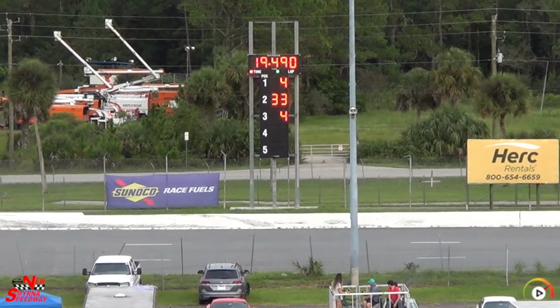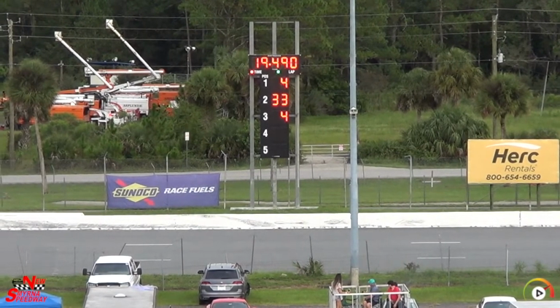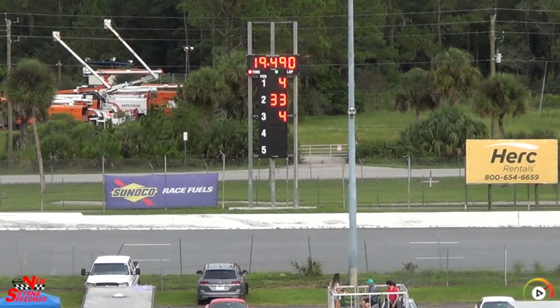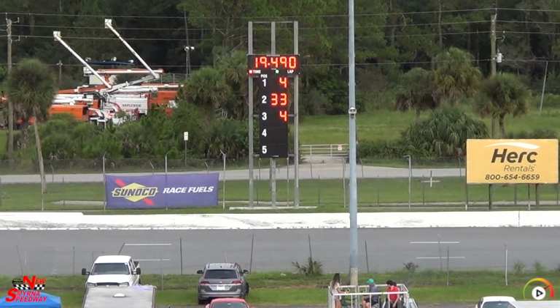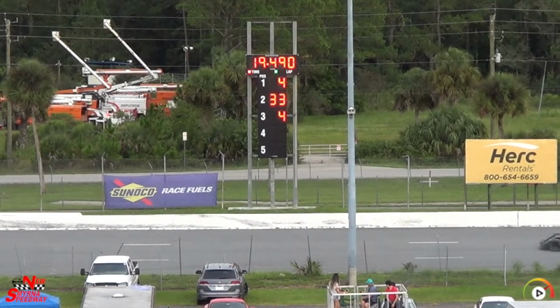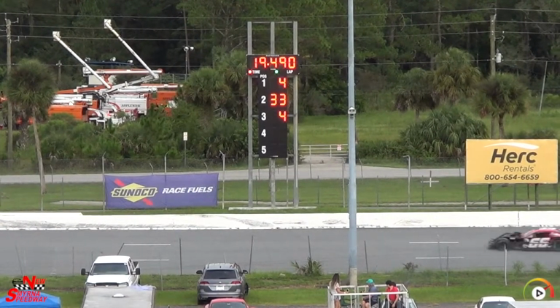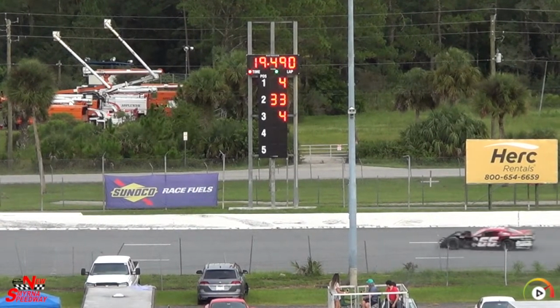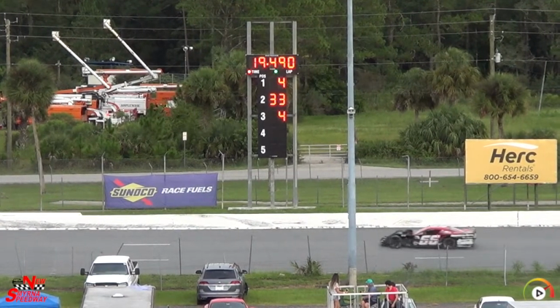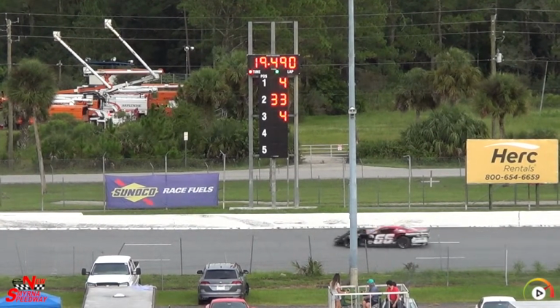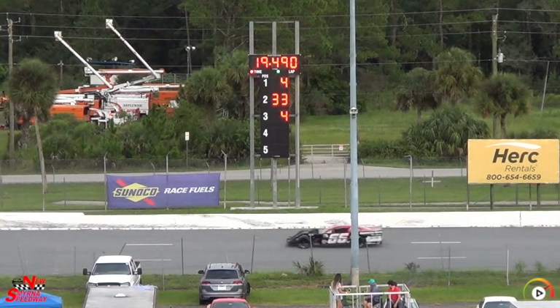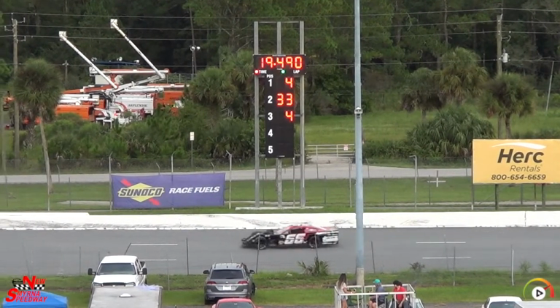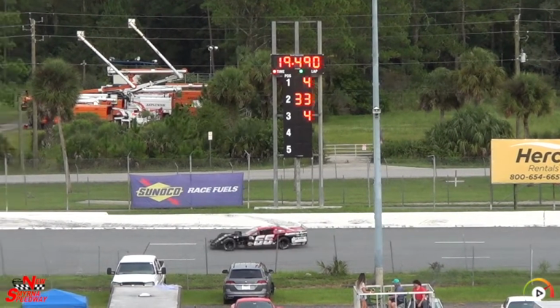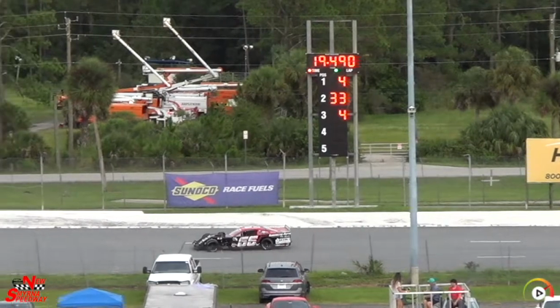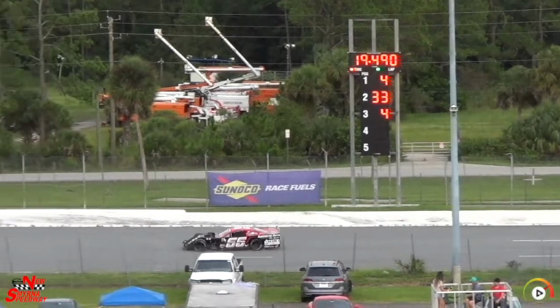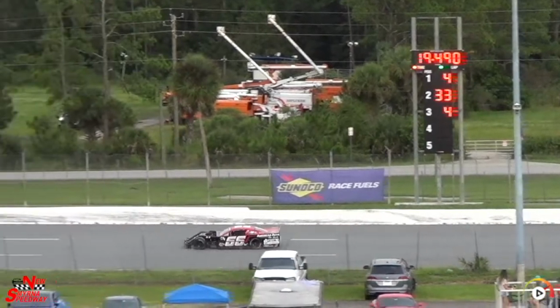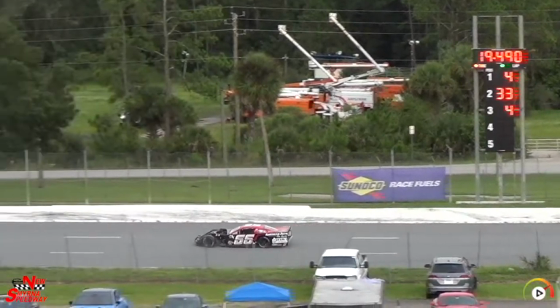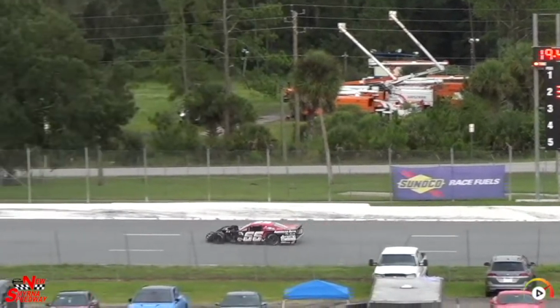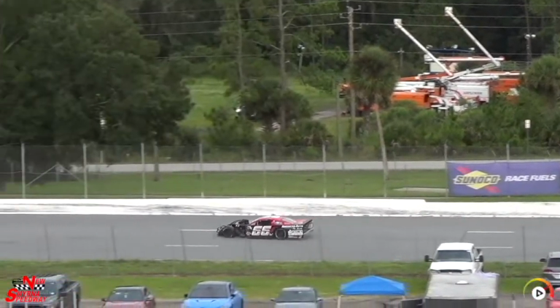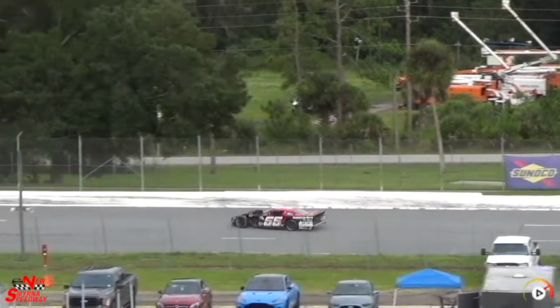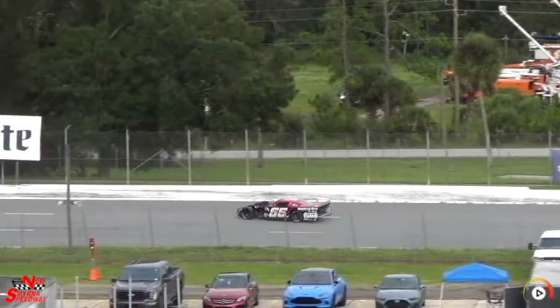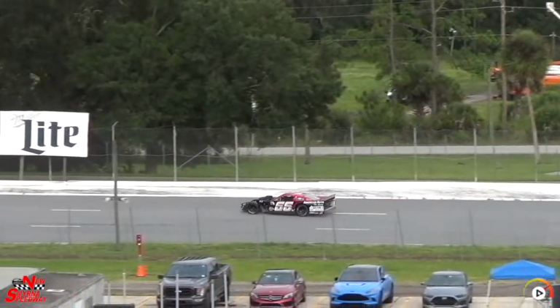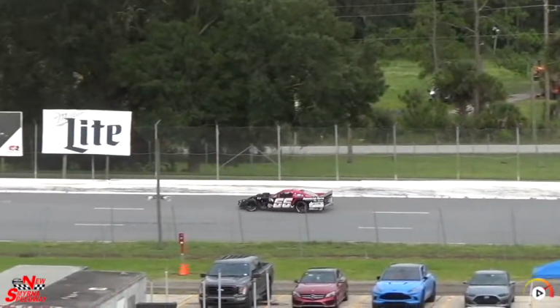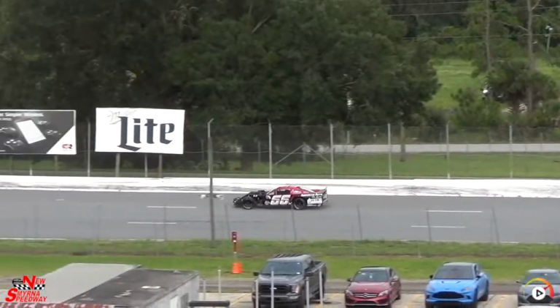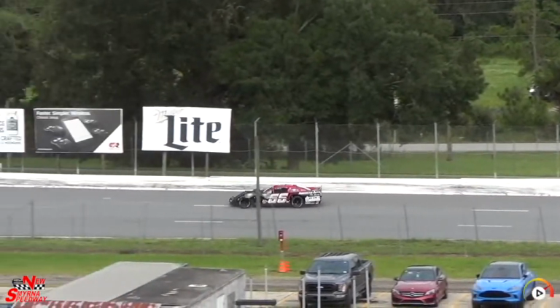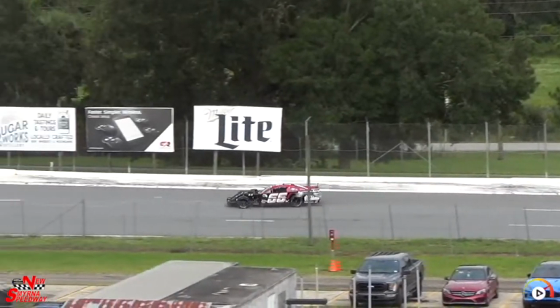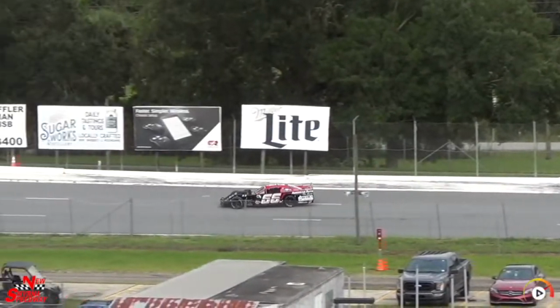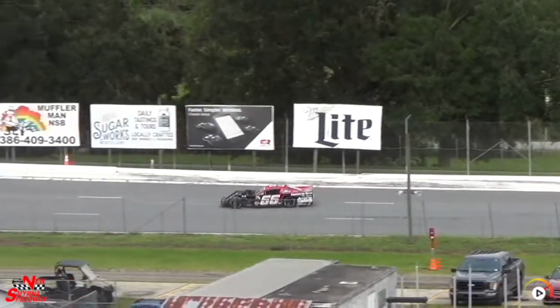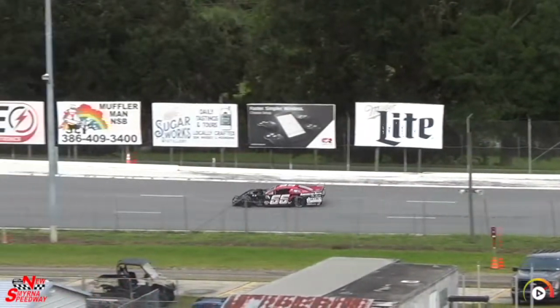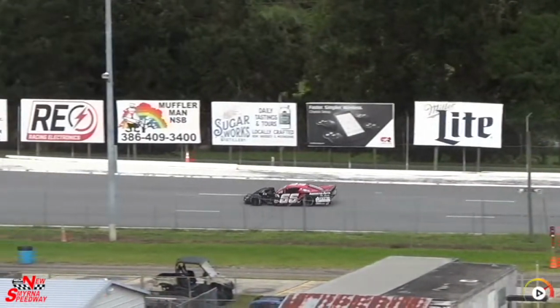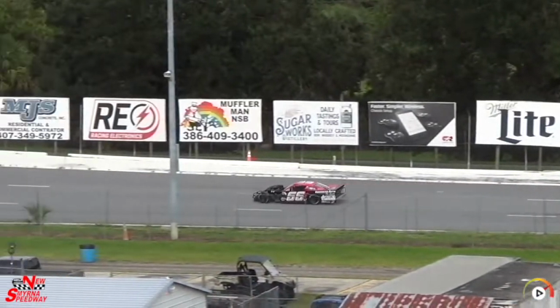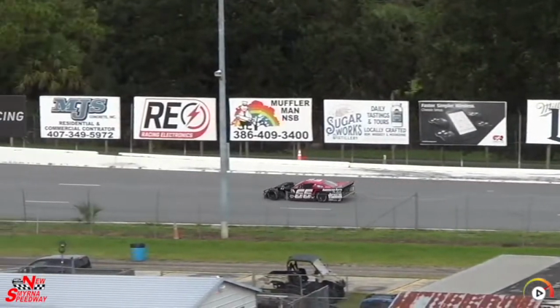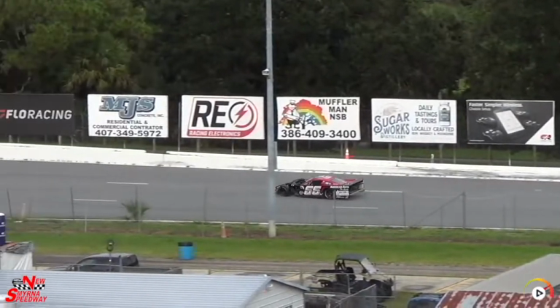So after three qualifiers, it is Alan Brunch, Shane Hill, and Michael Mark — your top three.